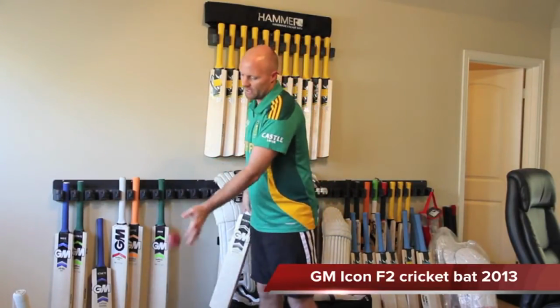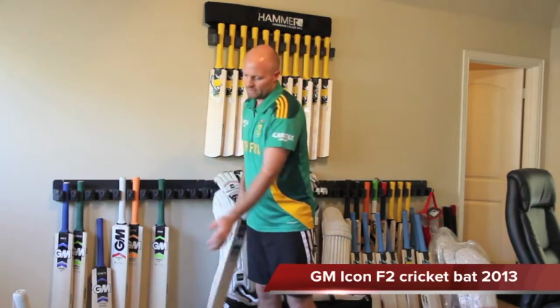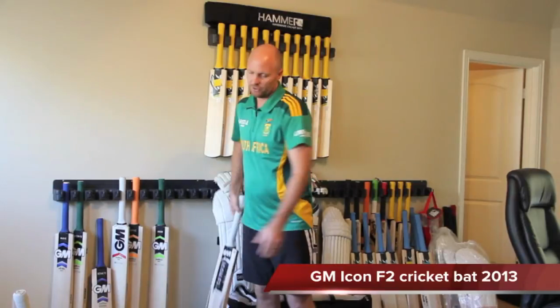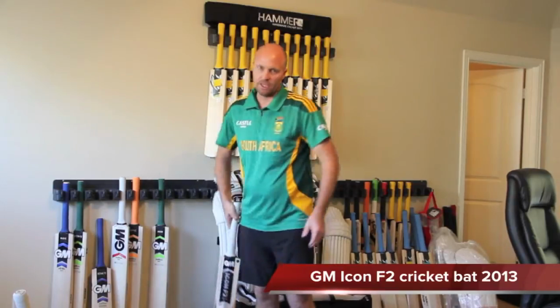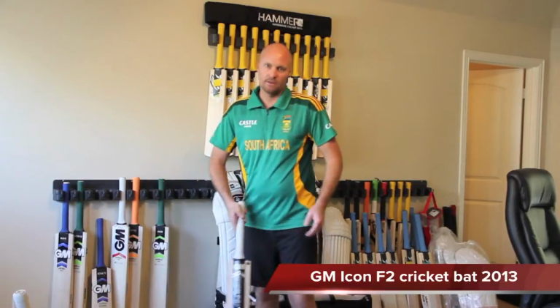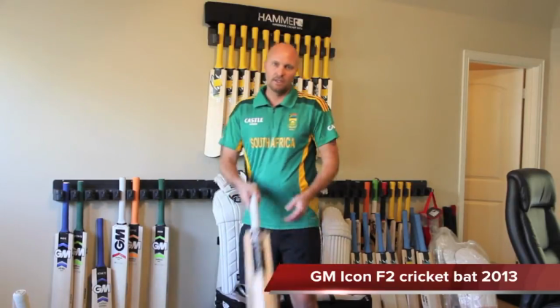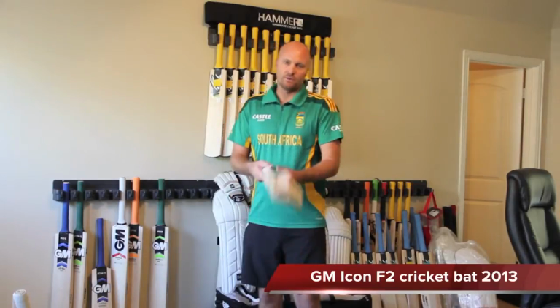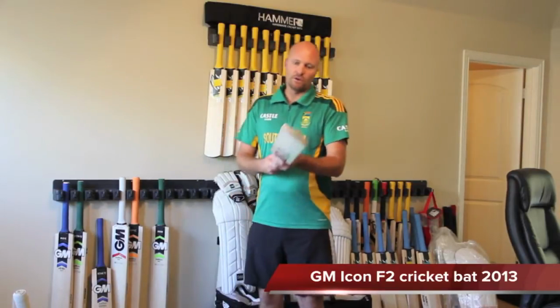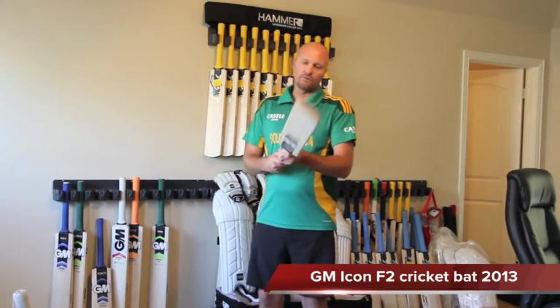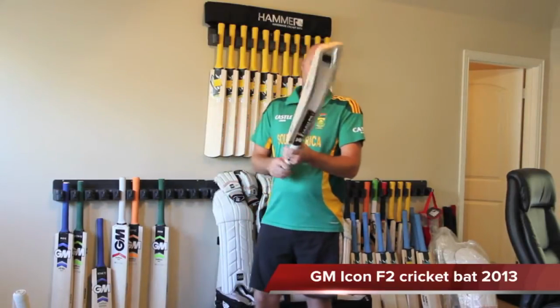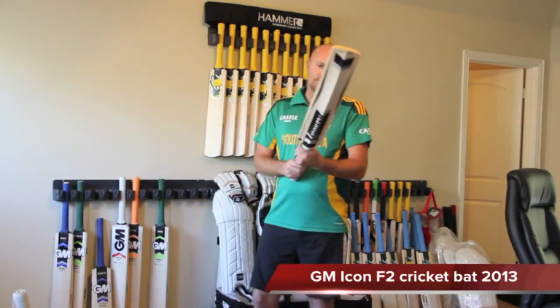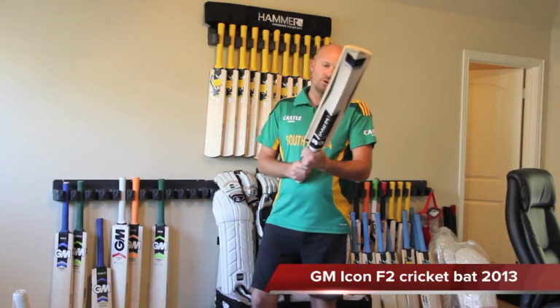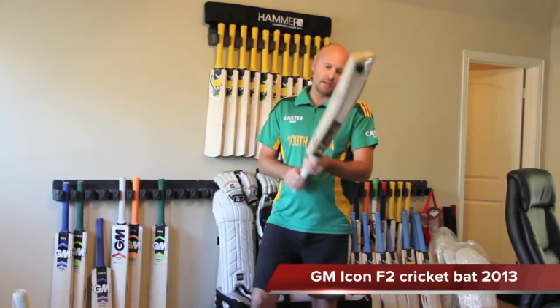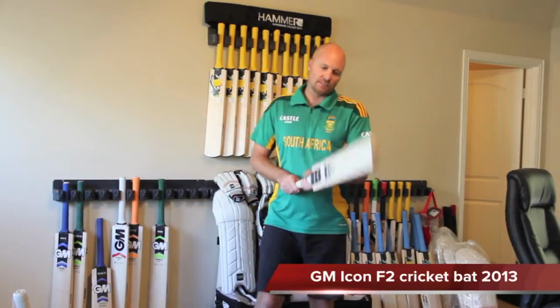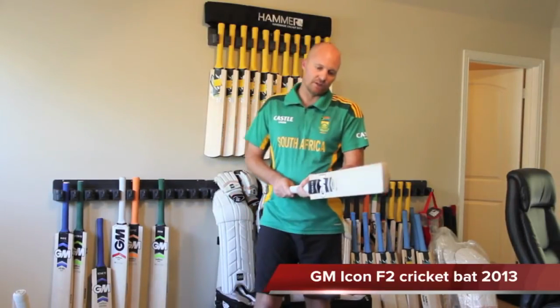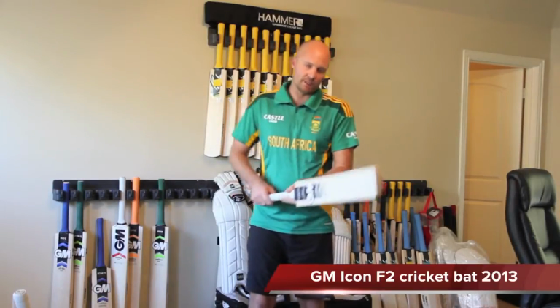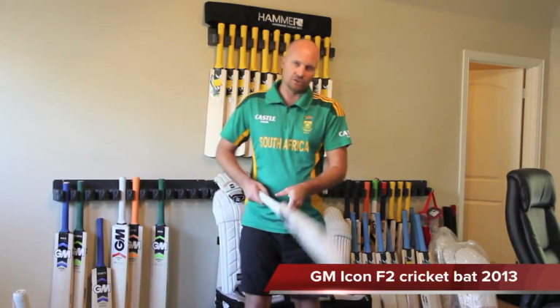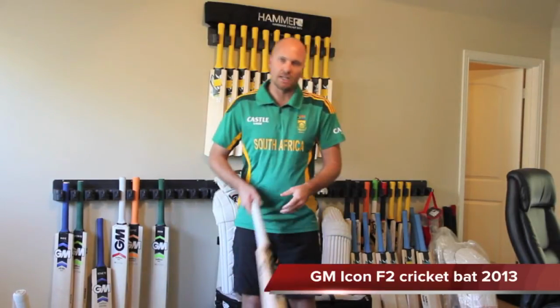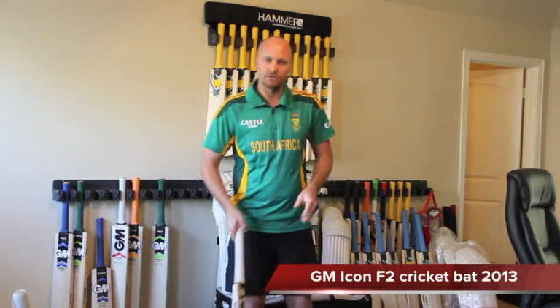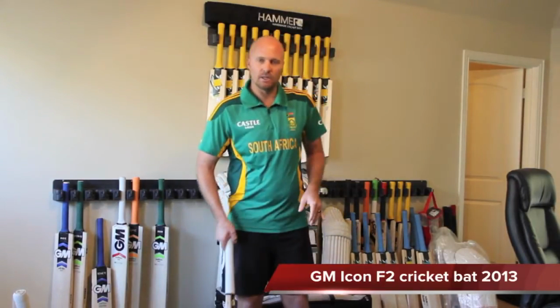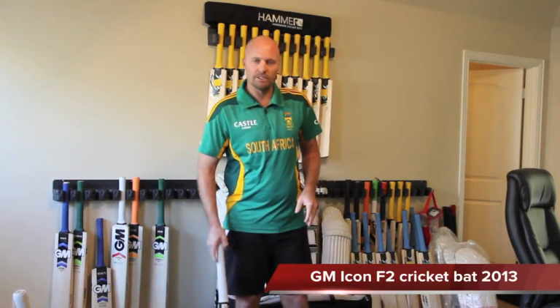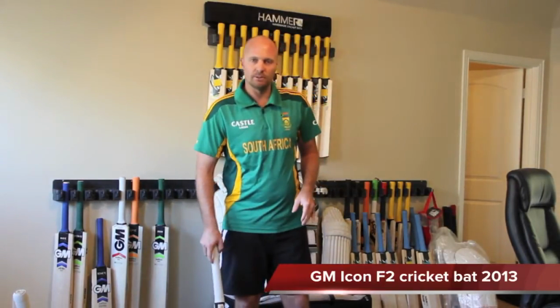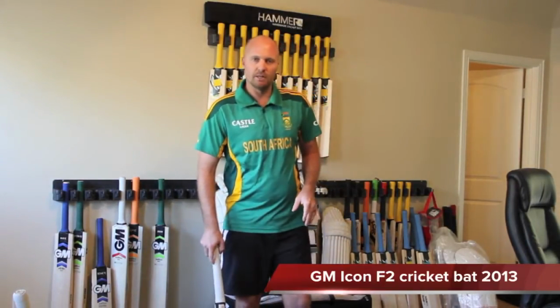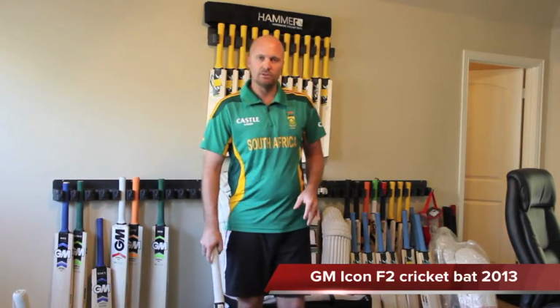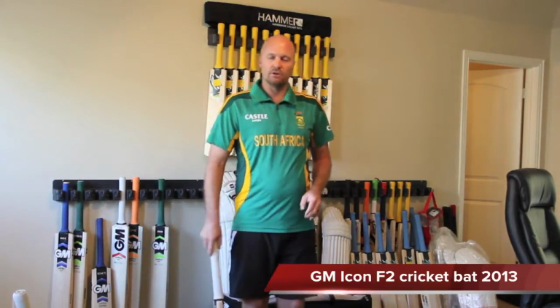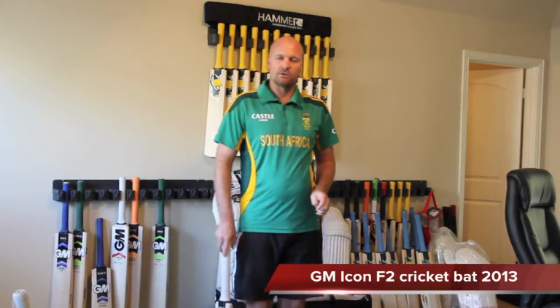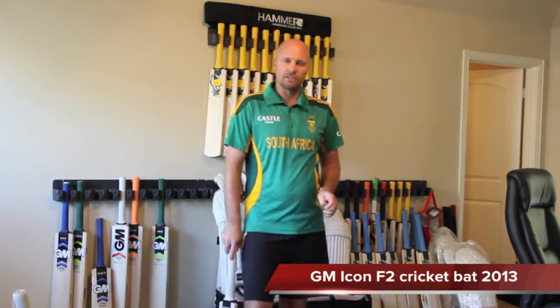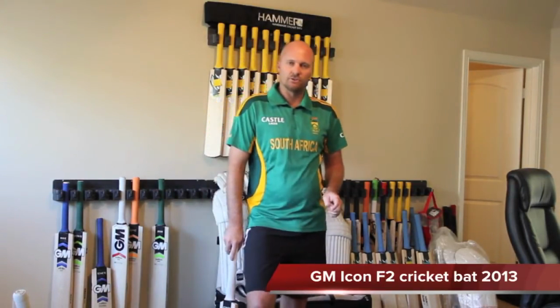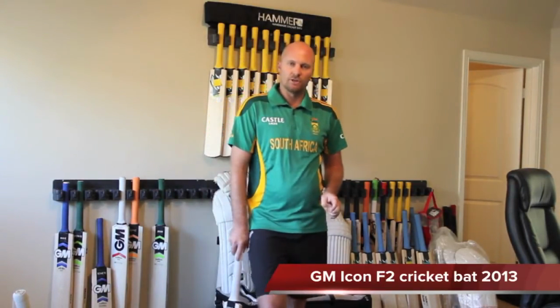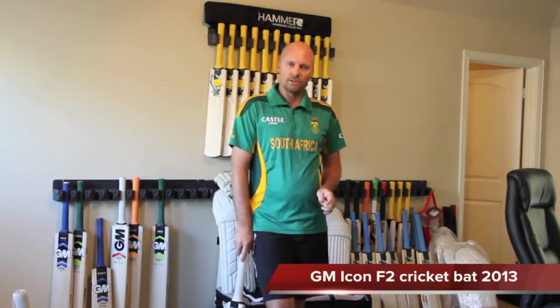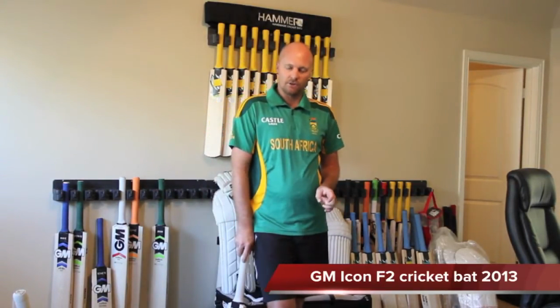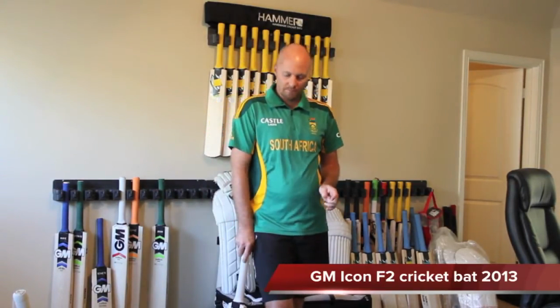If you want to find out more about these cricket bats, you can head to www.cricketstoreonline.com.